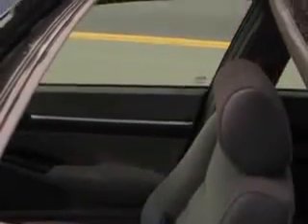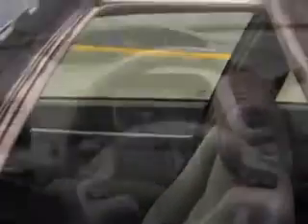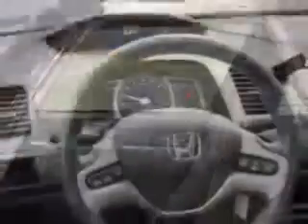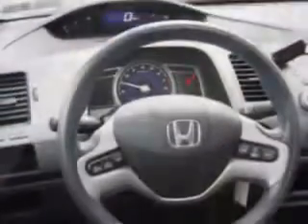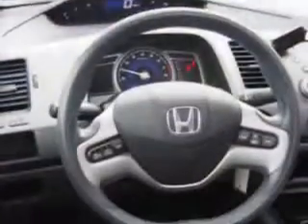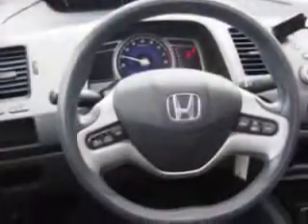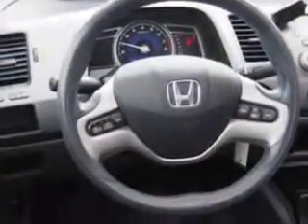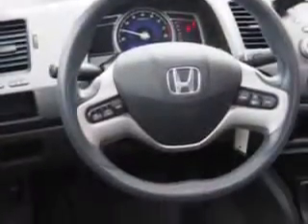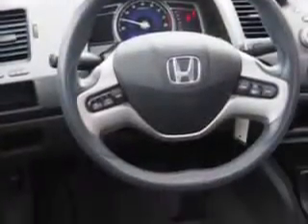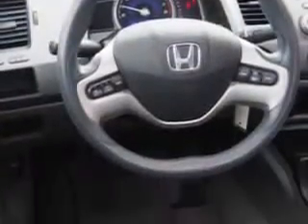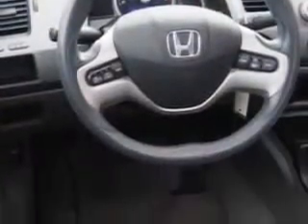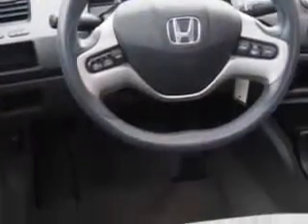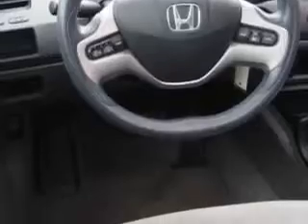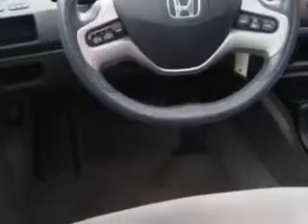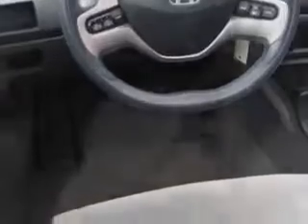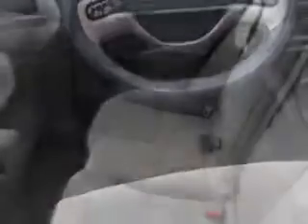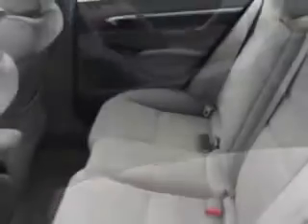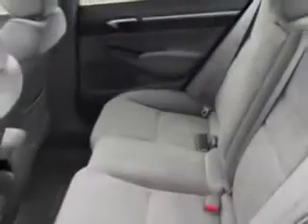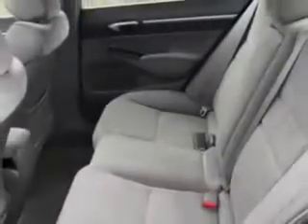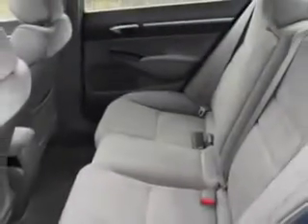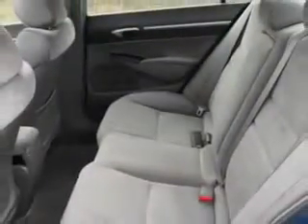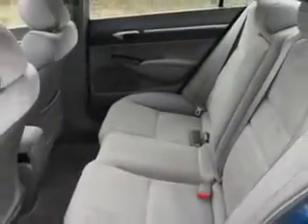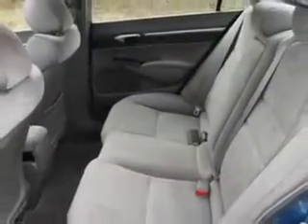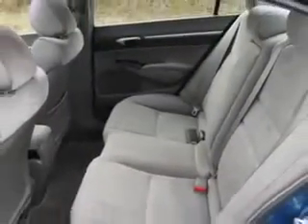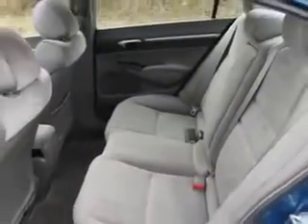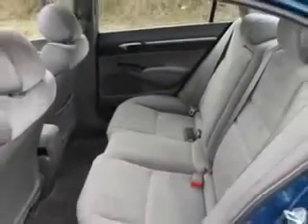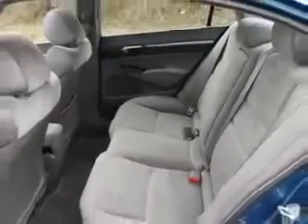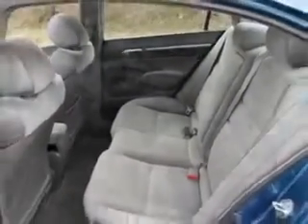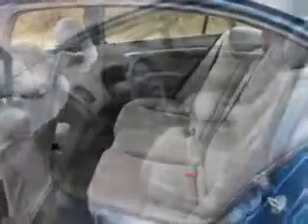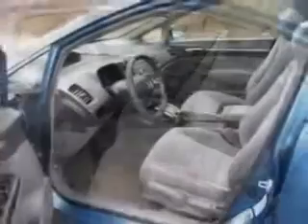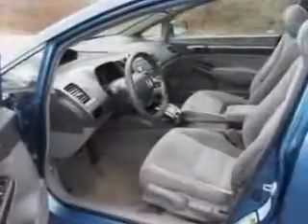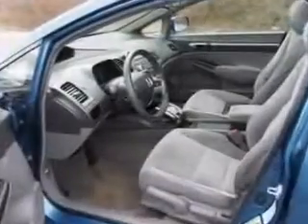Enjoy the drive and have peace of mind in this 2008 Honda Civic. See us at W&L Subaru today.